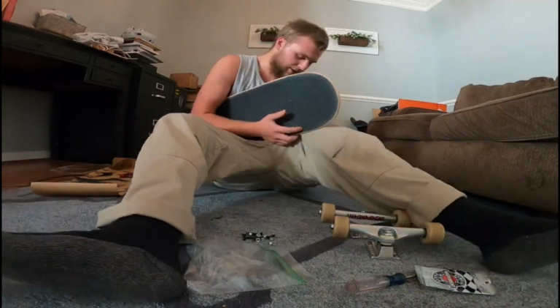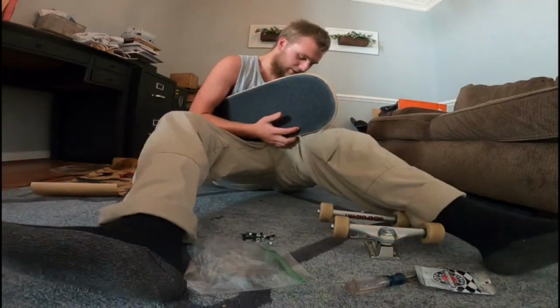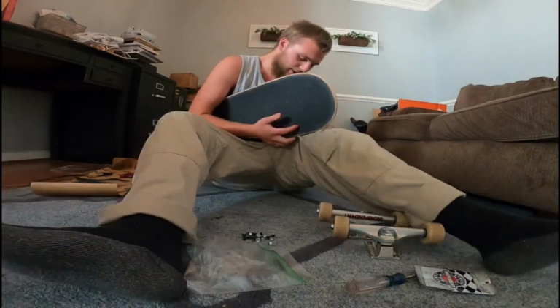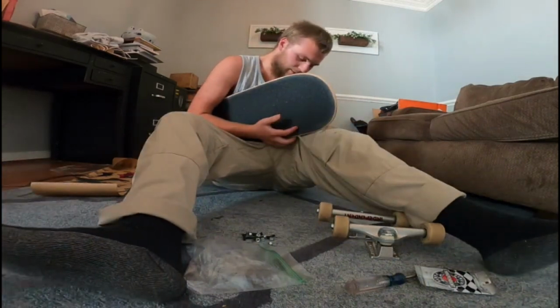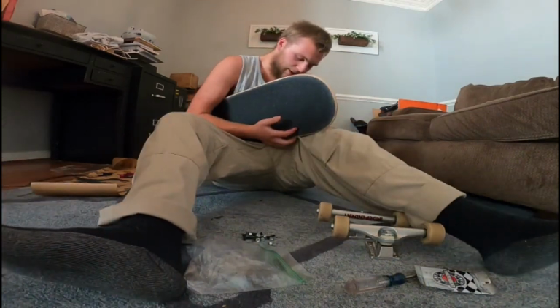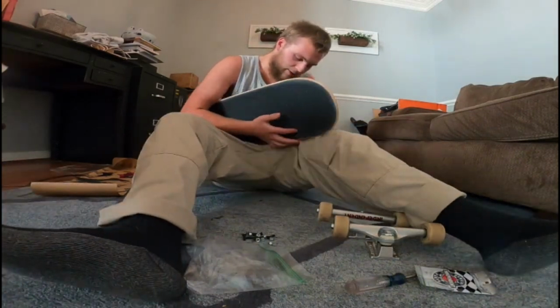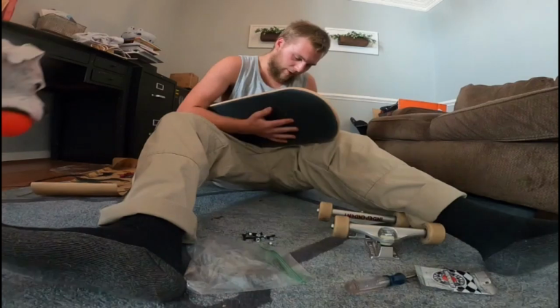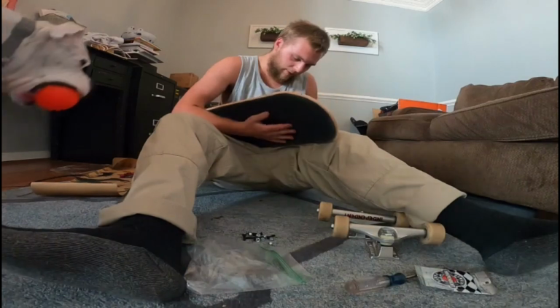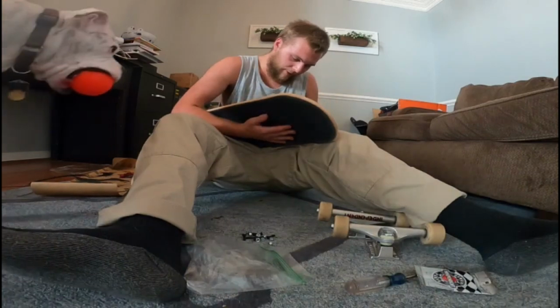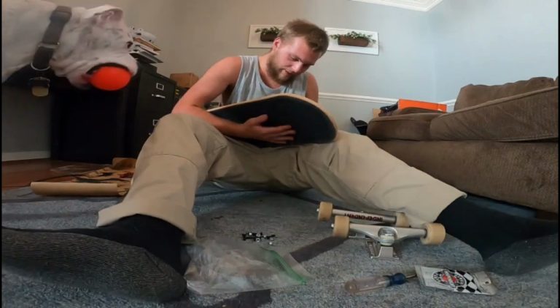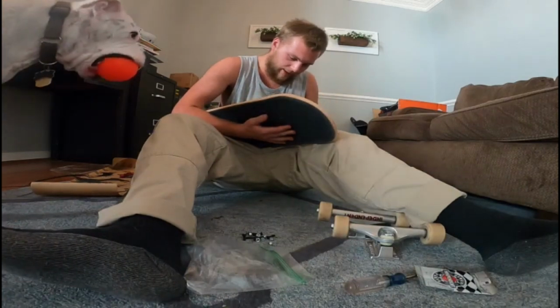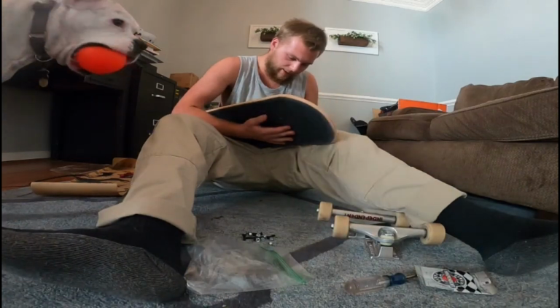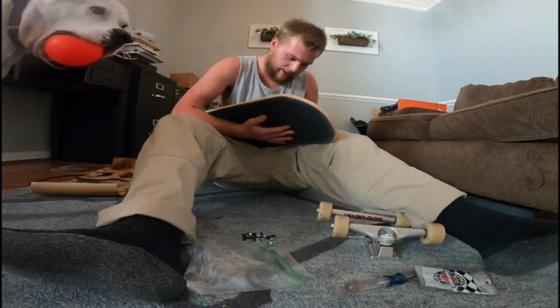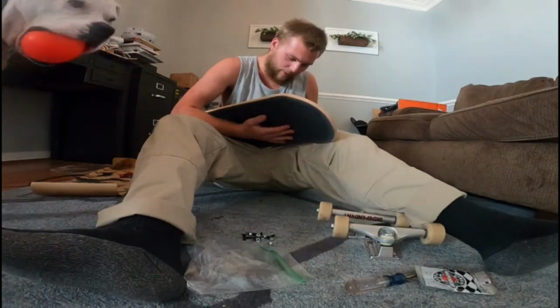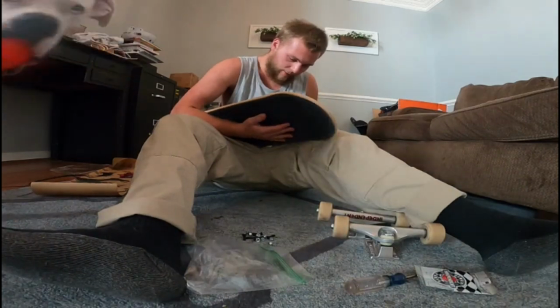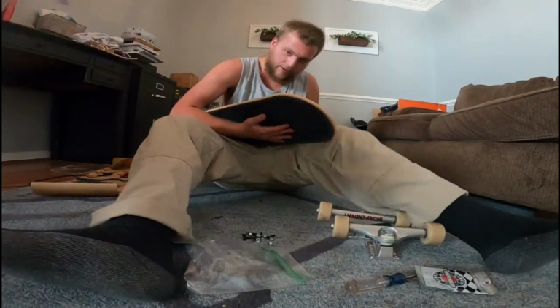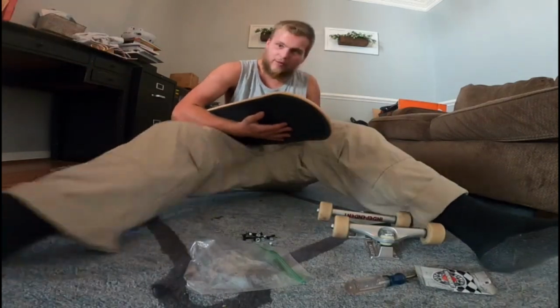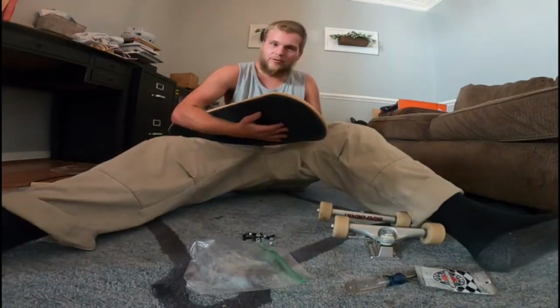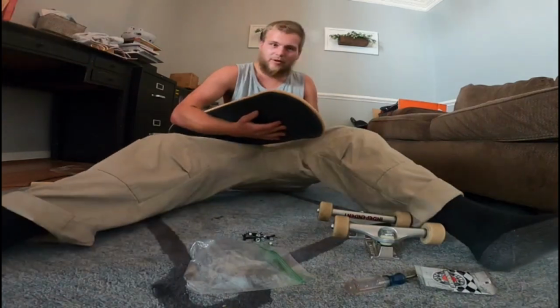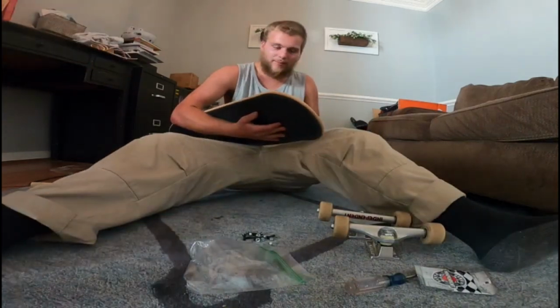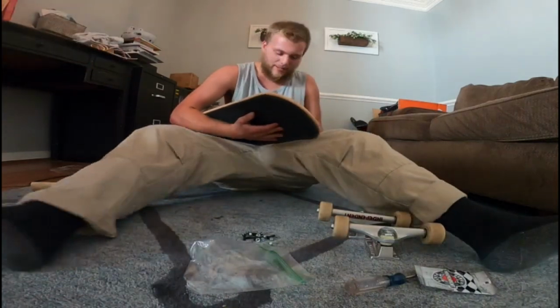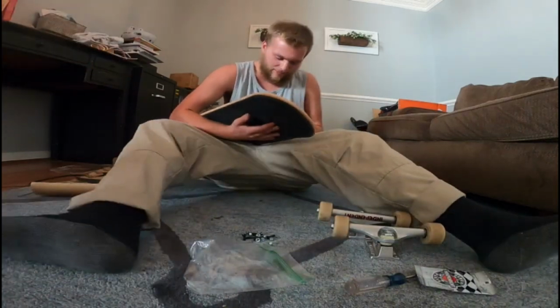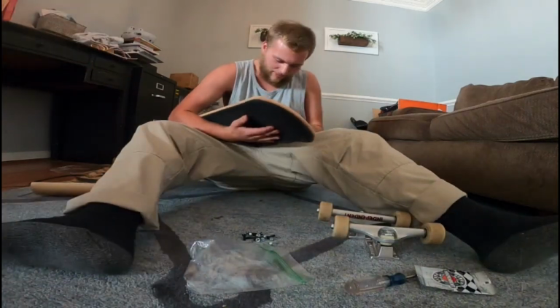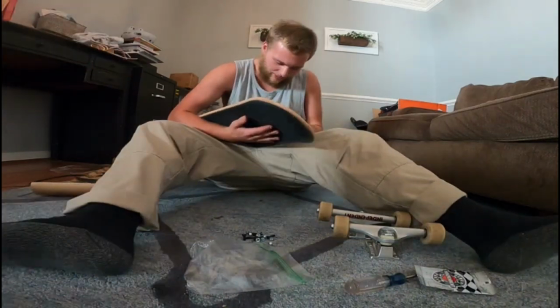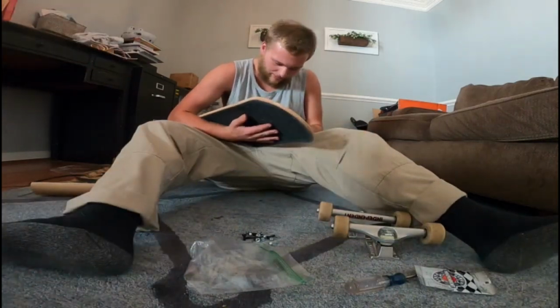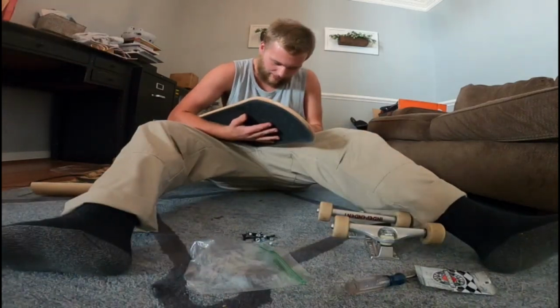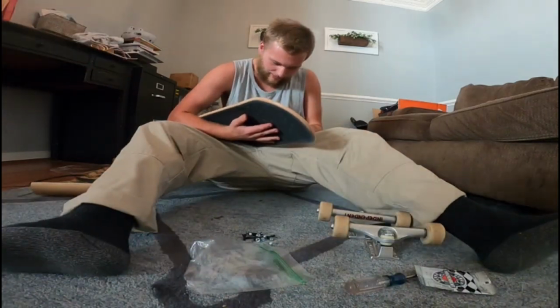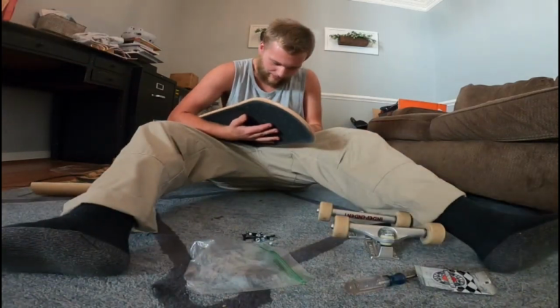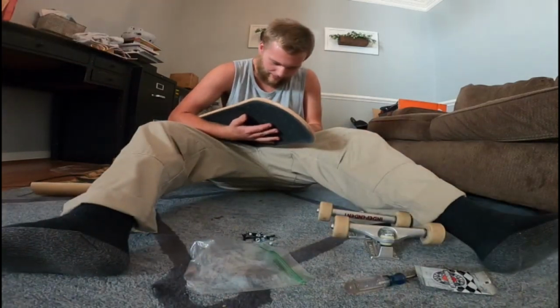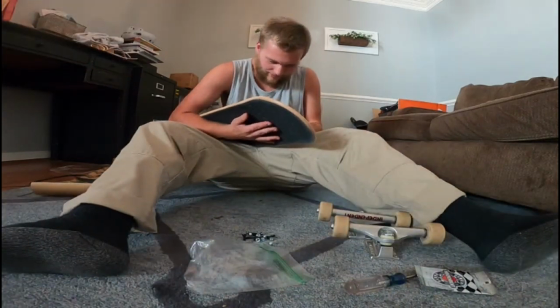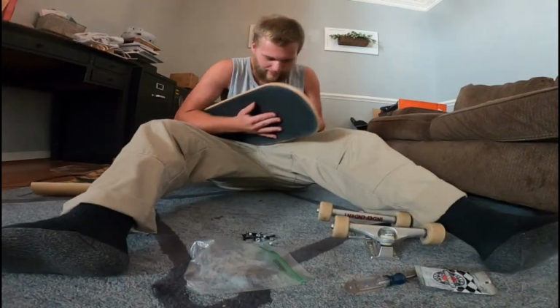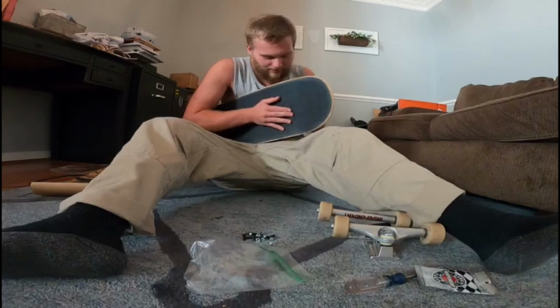I got my dog coming back over. Hopefully he does not knock the camera over. Don't knock my camera, Nubby. Alright, good.